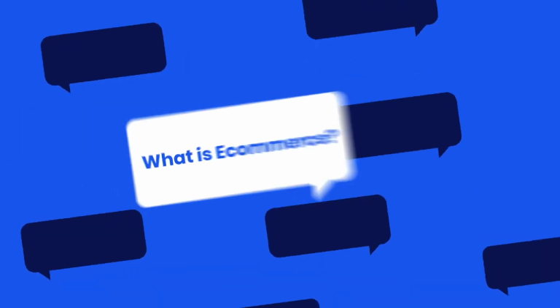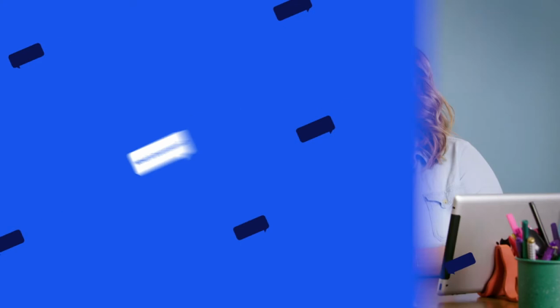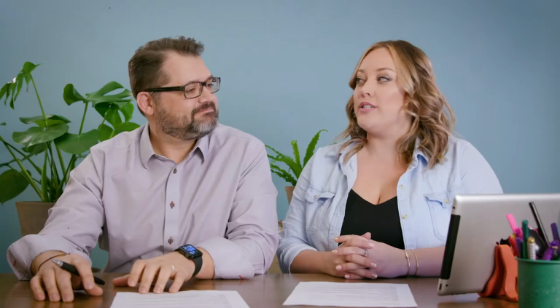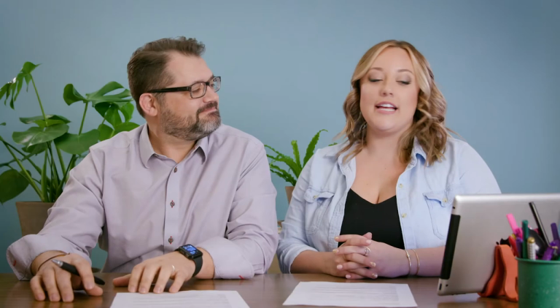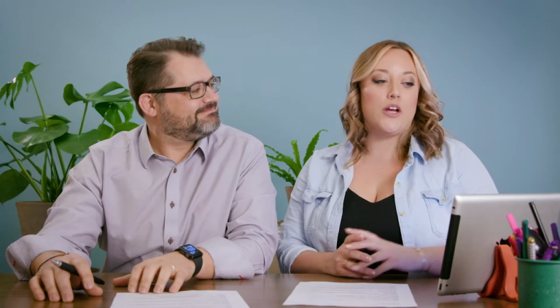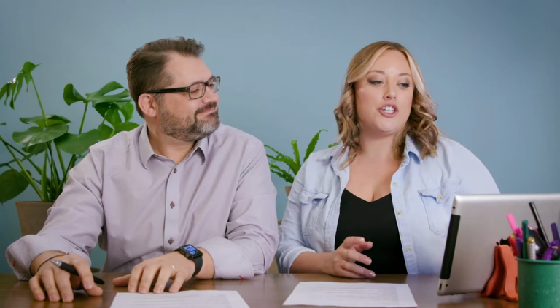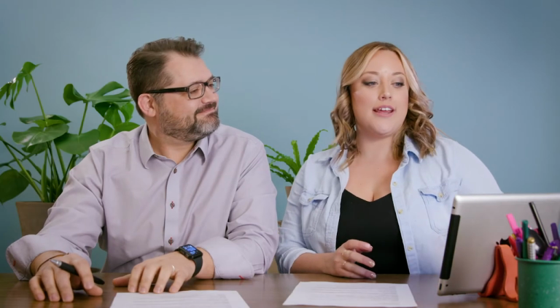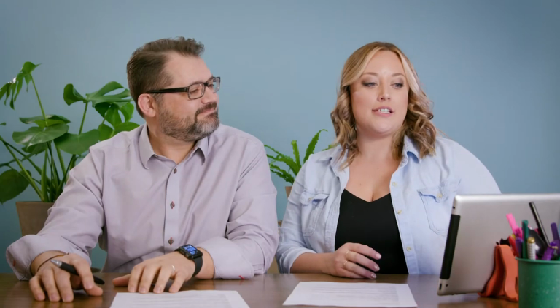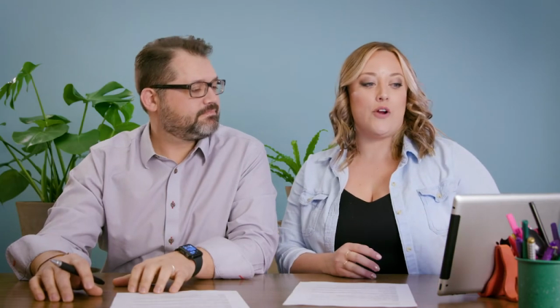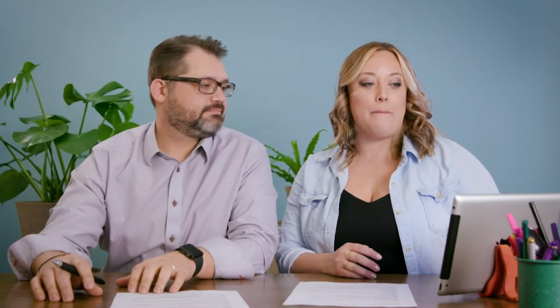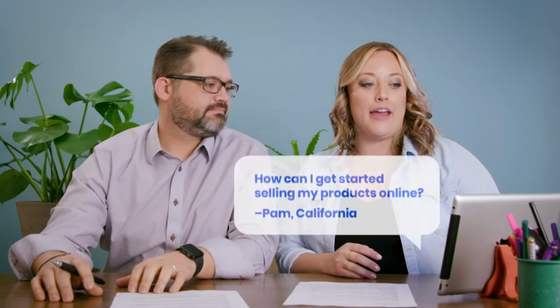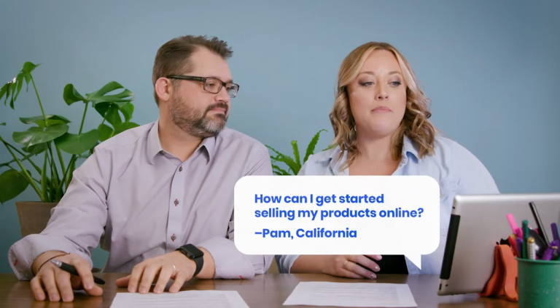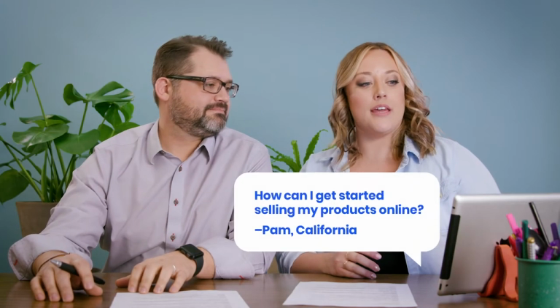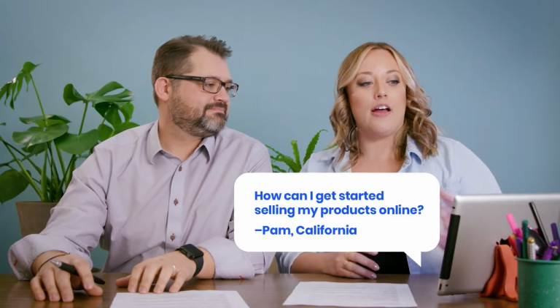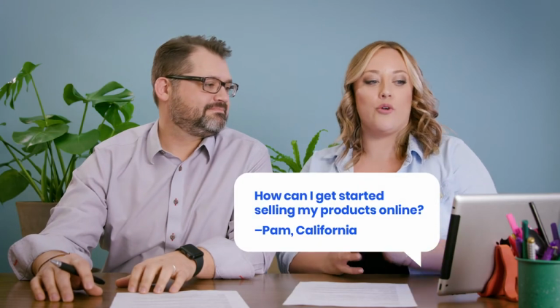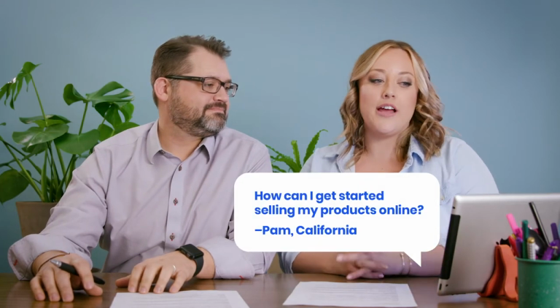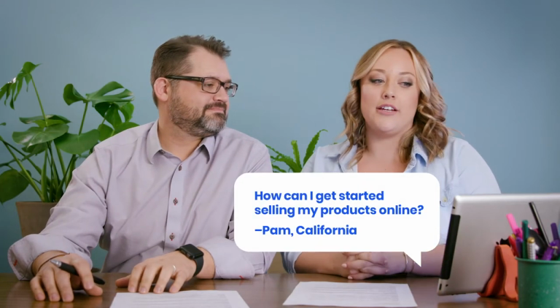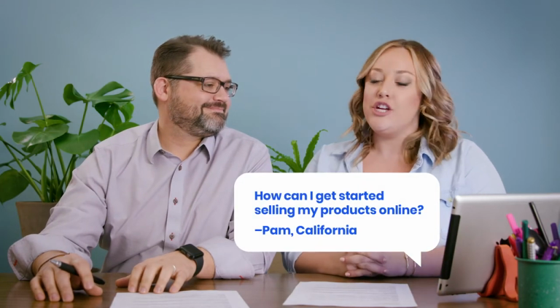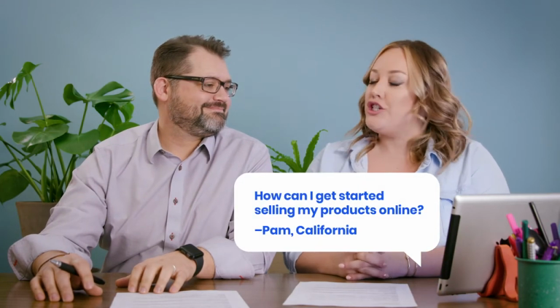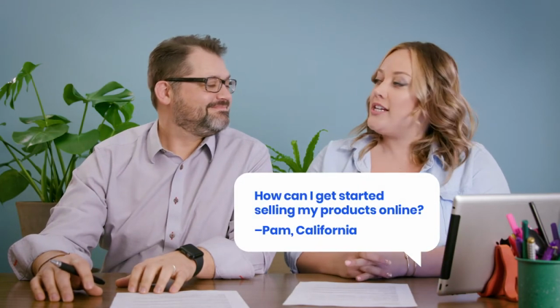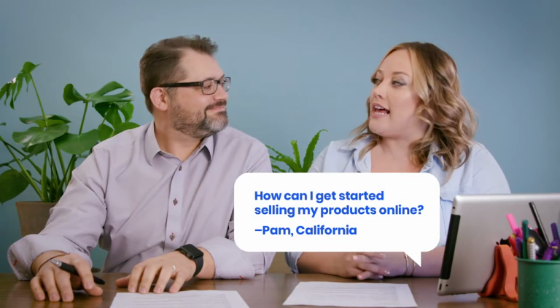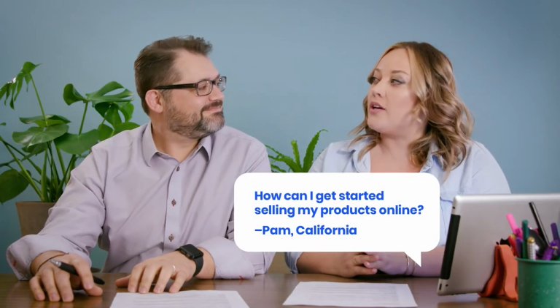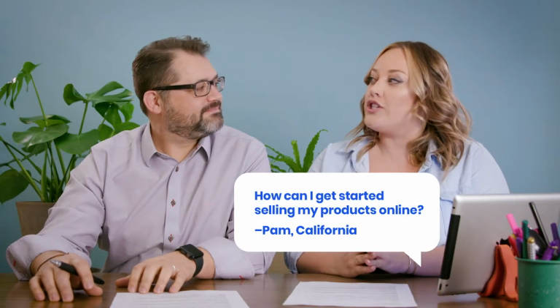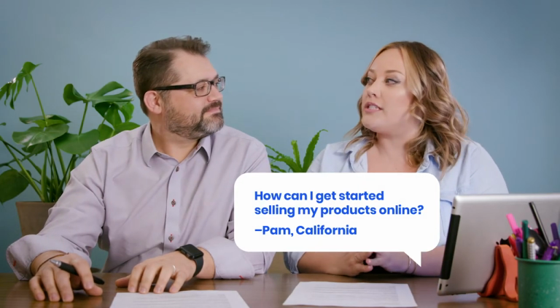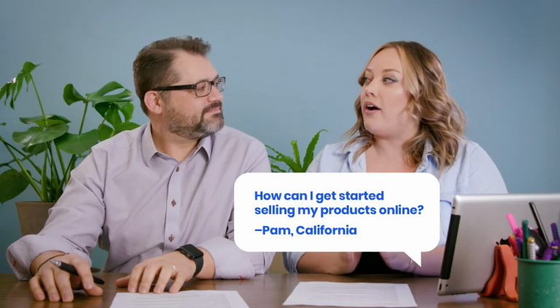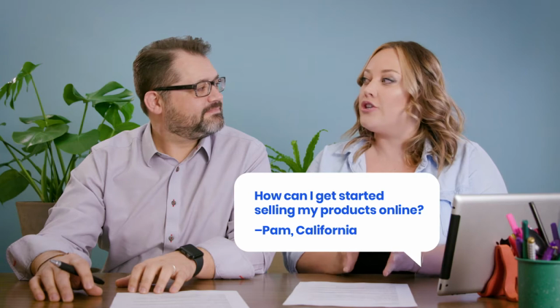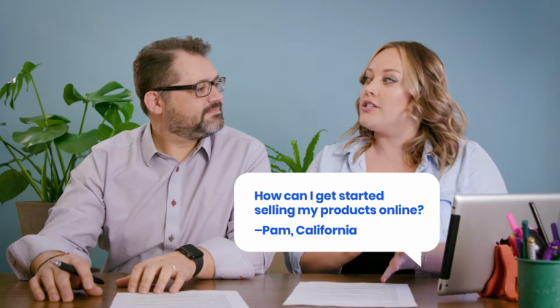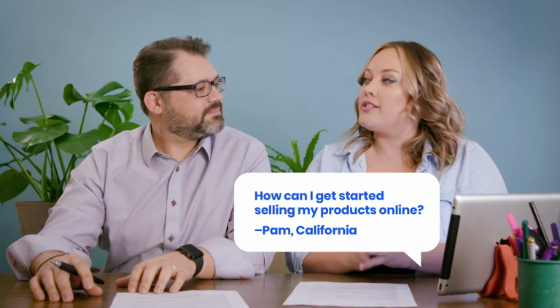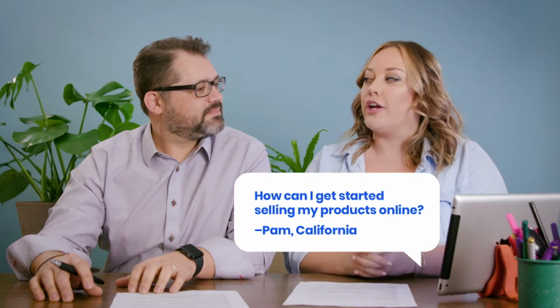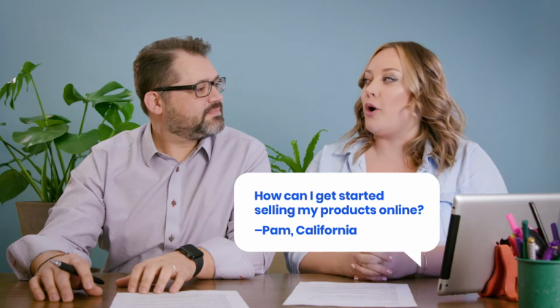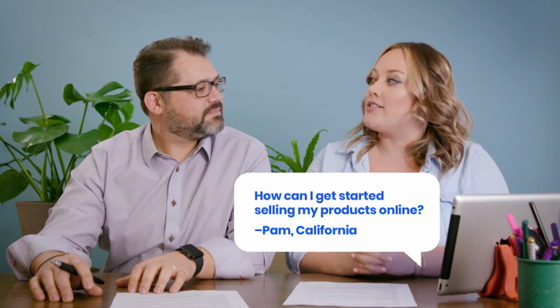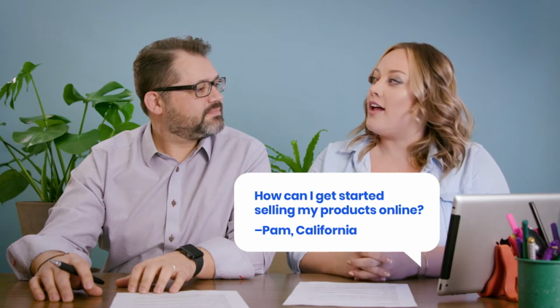Today's question is from Pam in California, and she is asking about how she can start selling her products online.